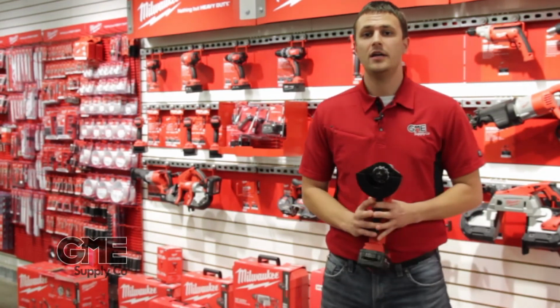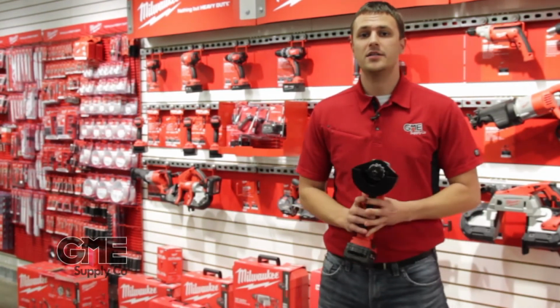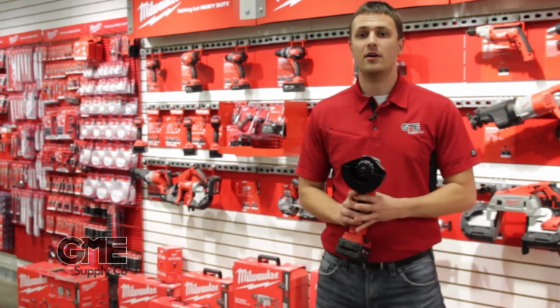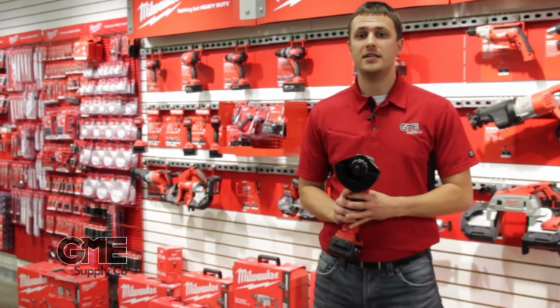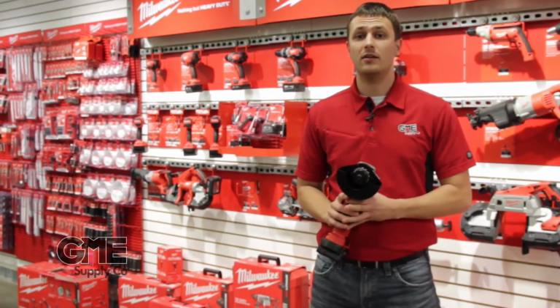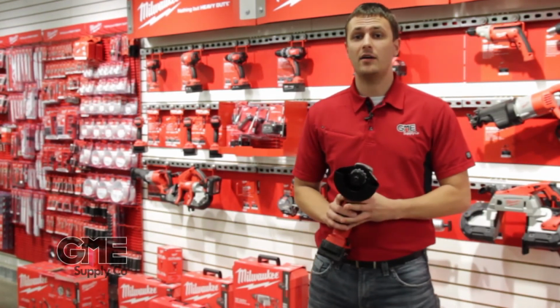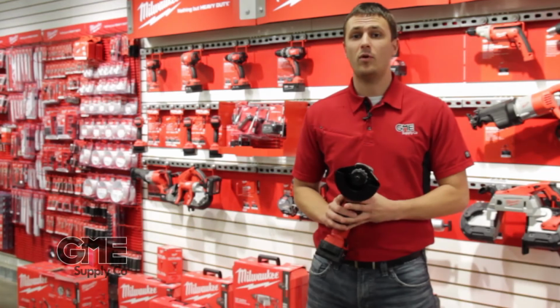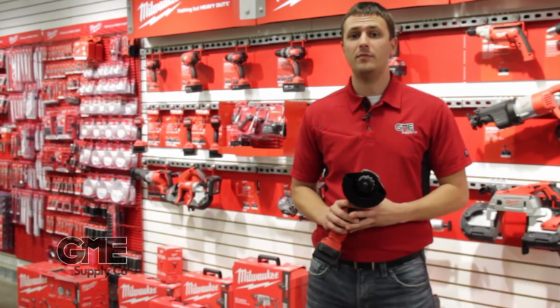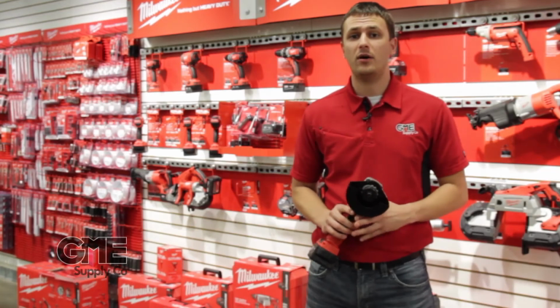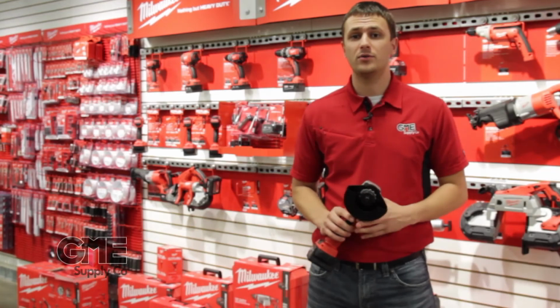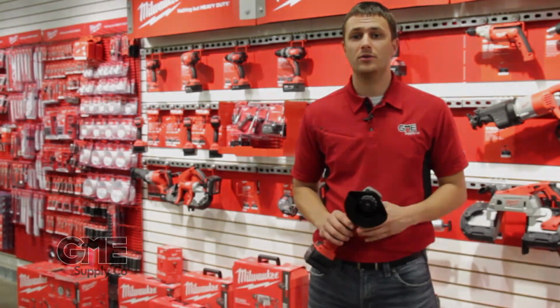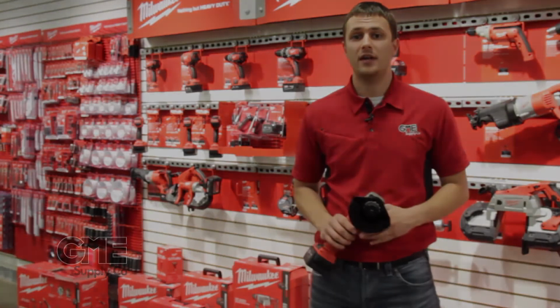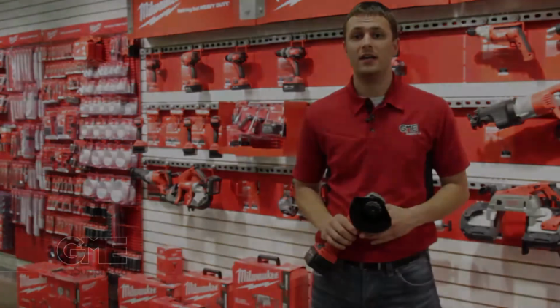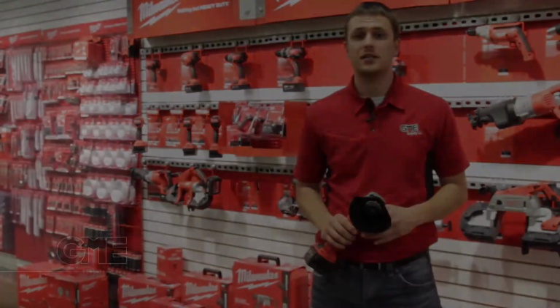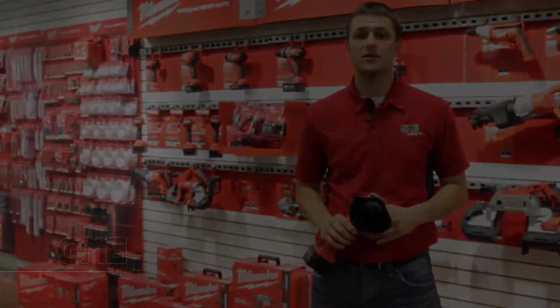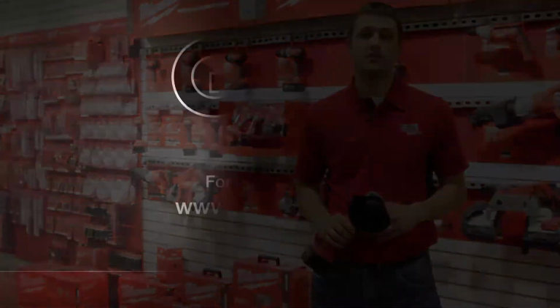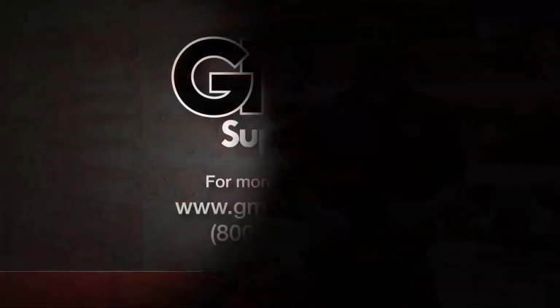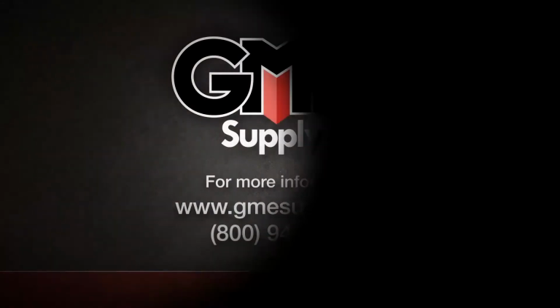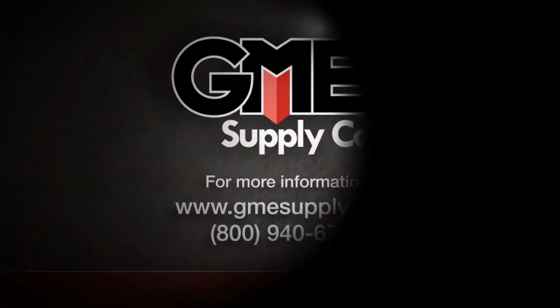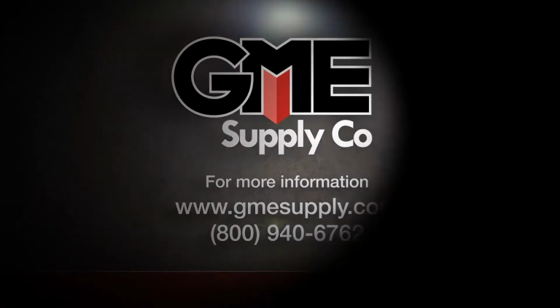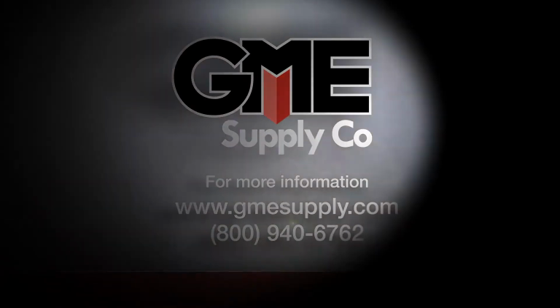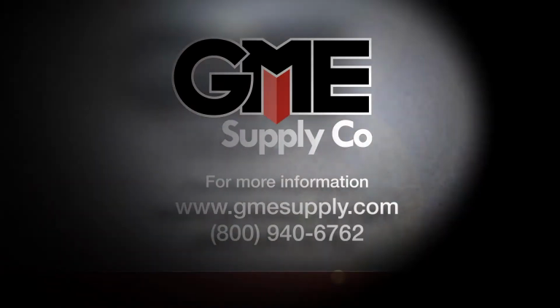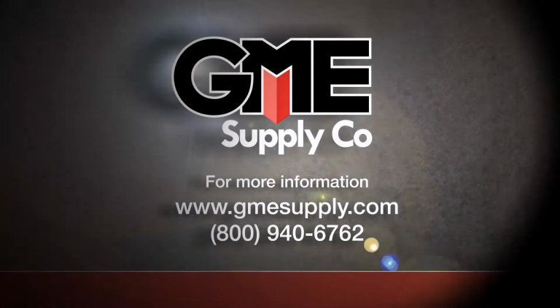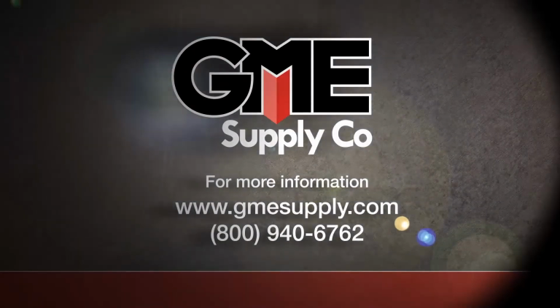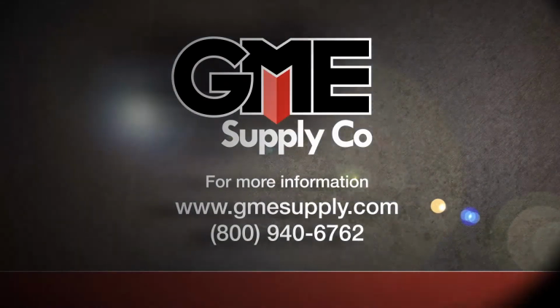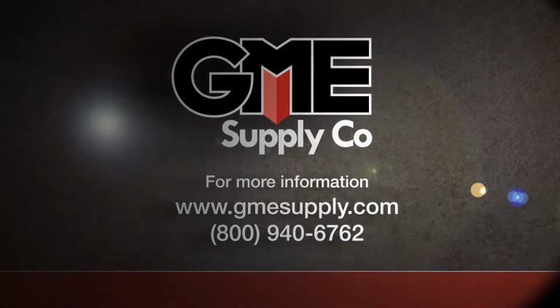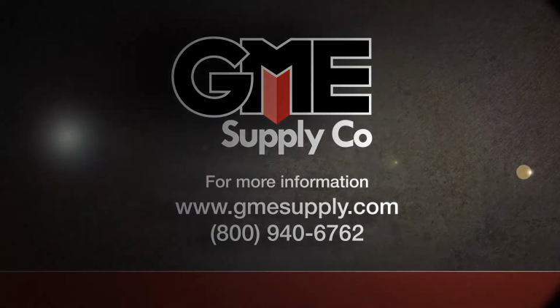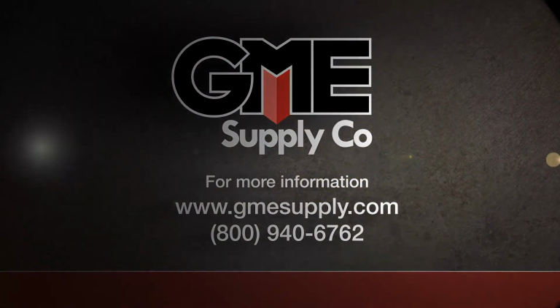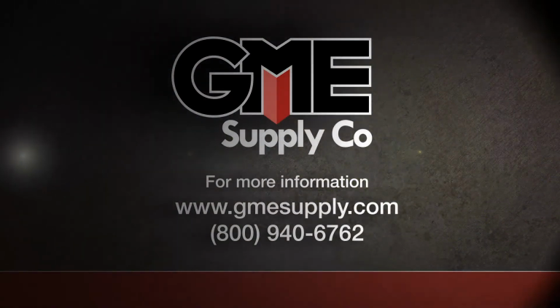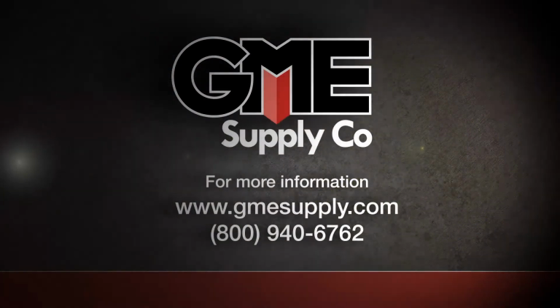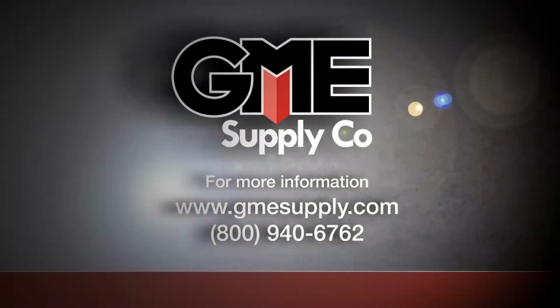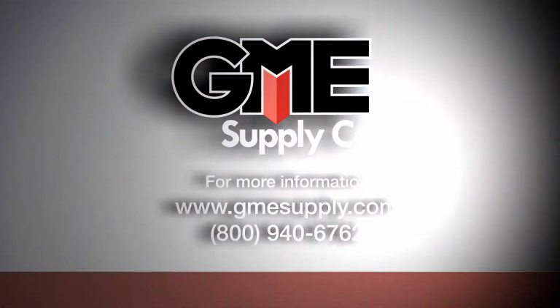See our entire line of Milwaukee power tools and any accessories that you would need on our website at gmesupply.com.